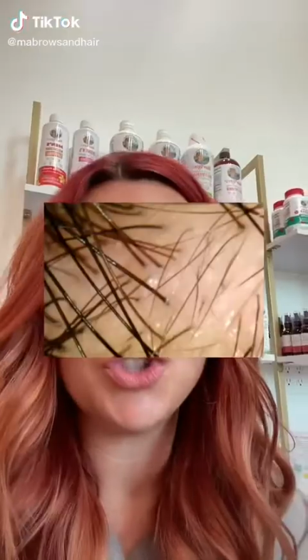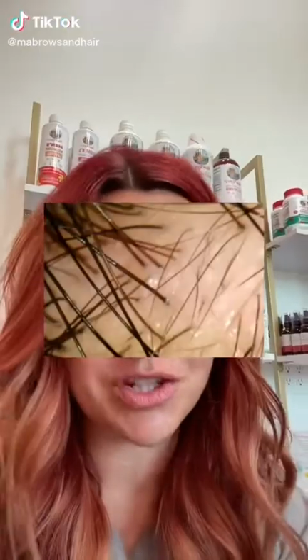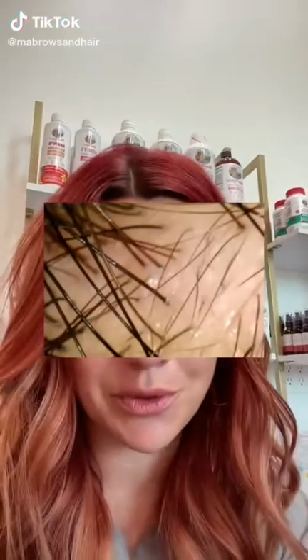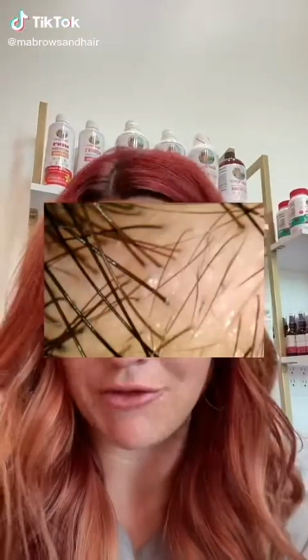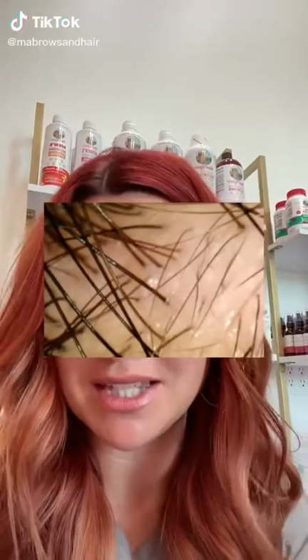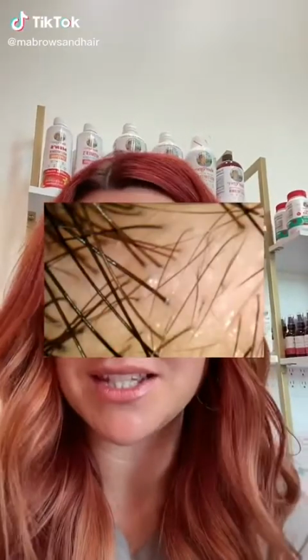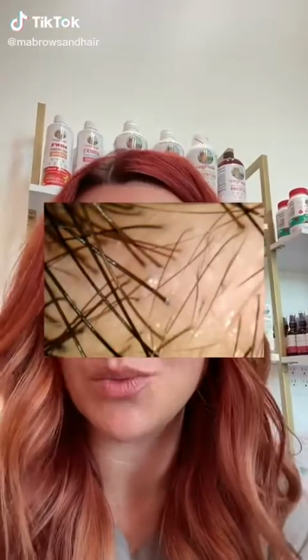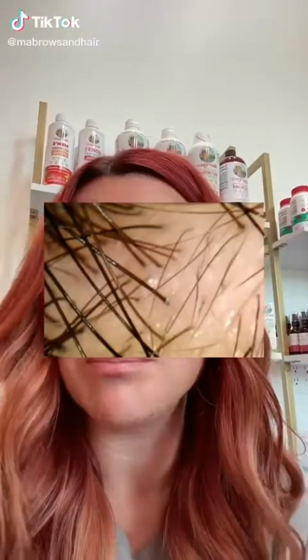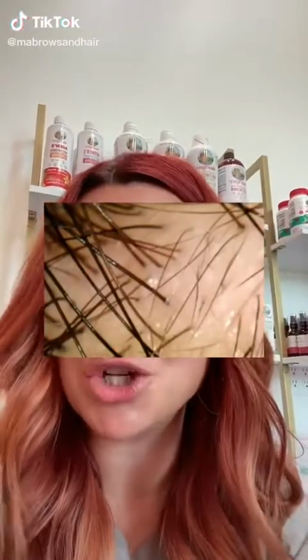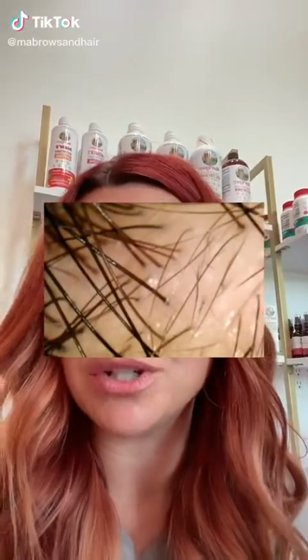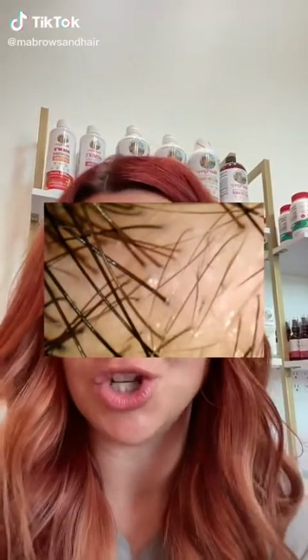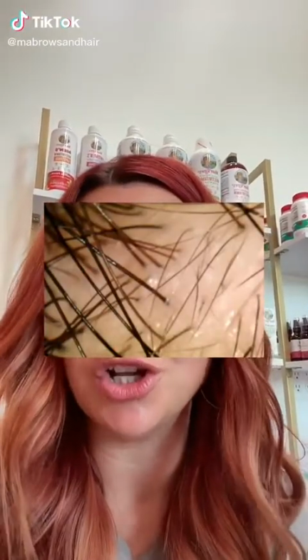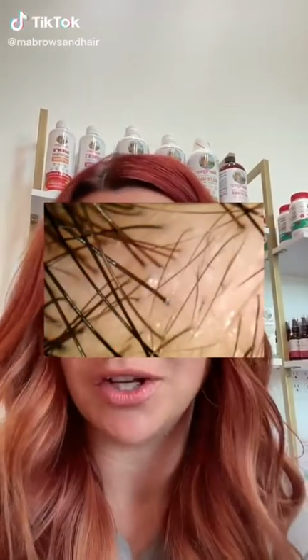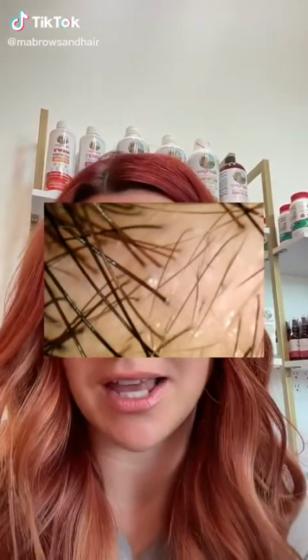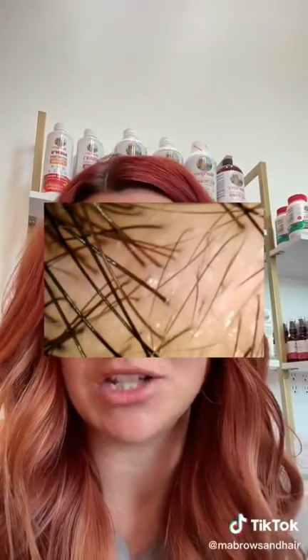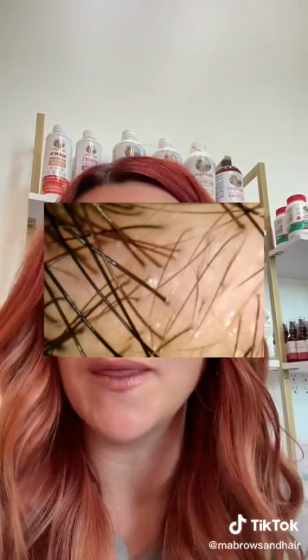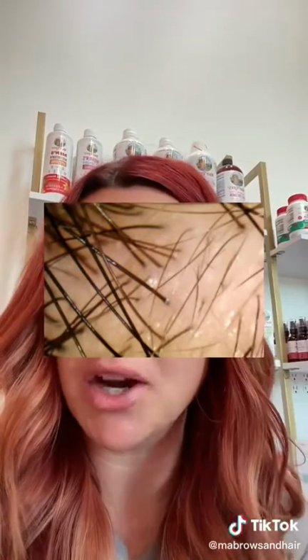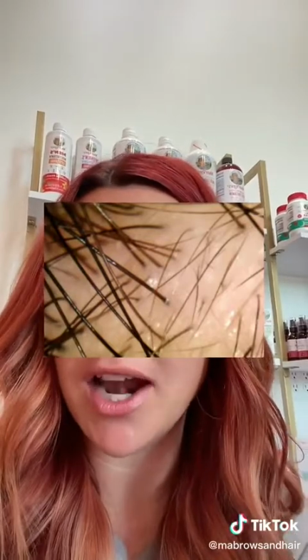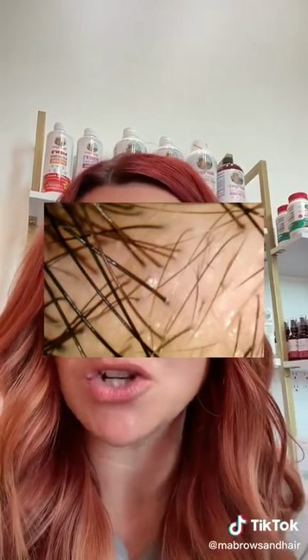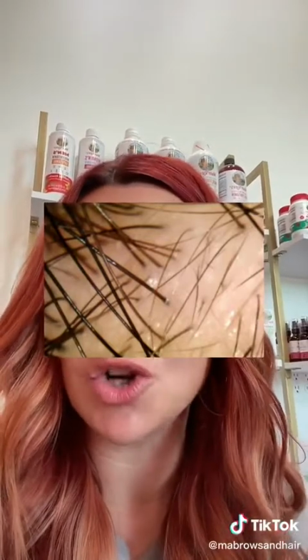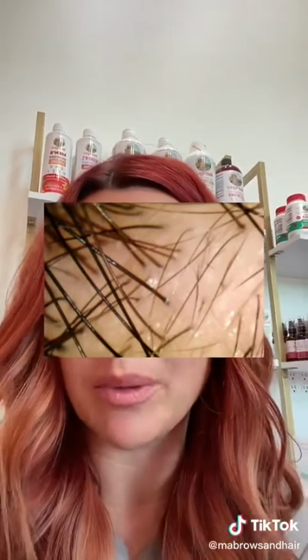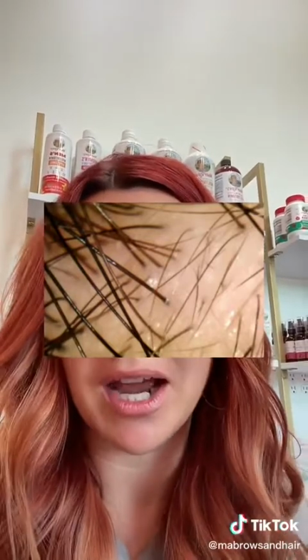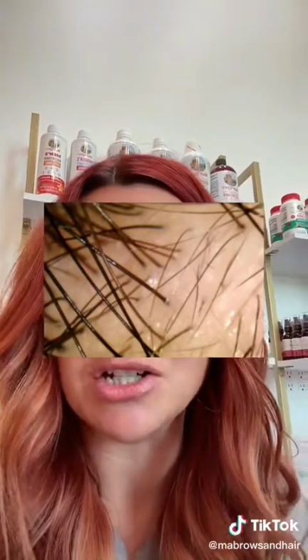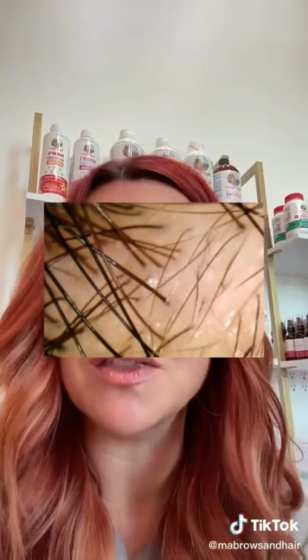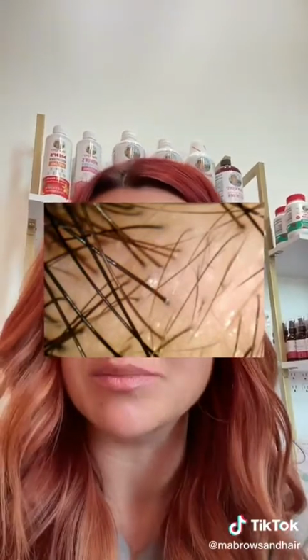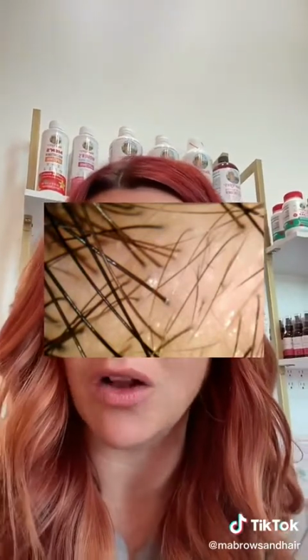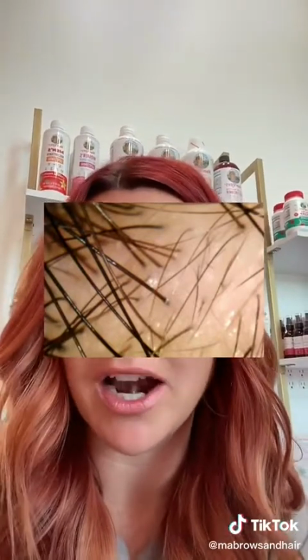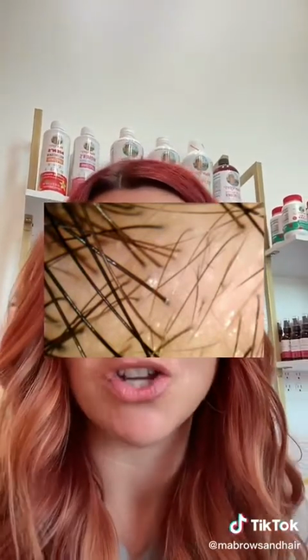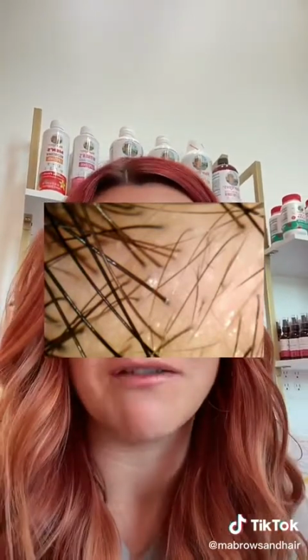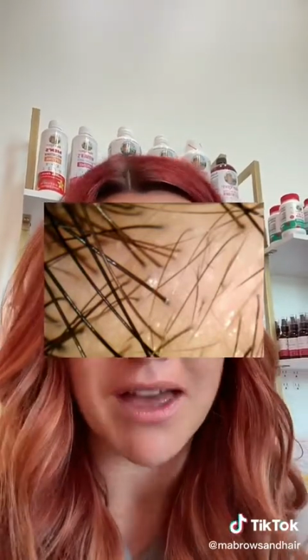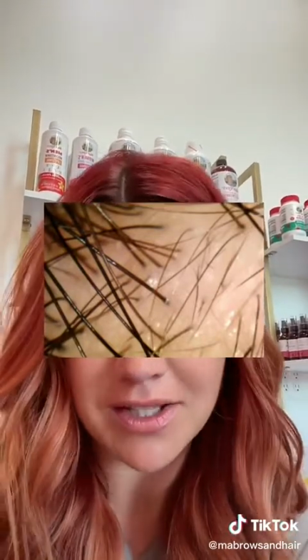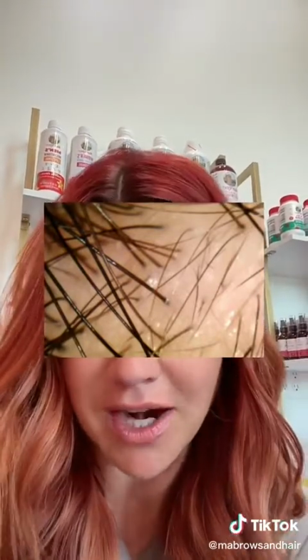Just for reference, this is what miniaturization looks like. The bigger hairs are terminal hairs. The smaller hairs are vellus hairs.